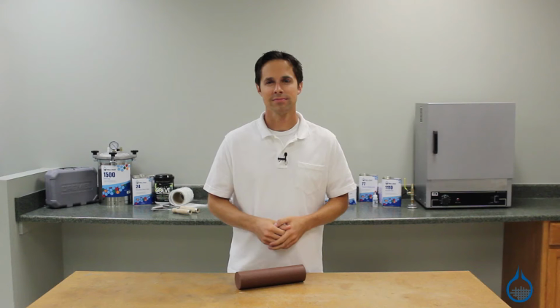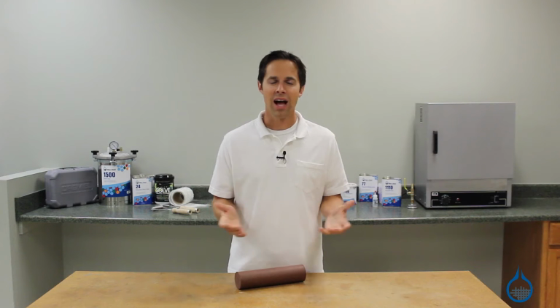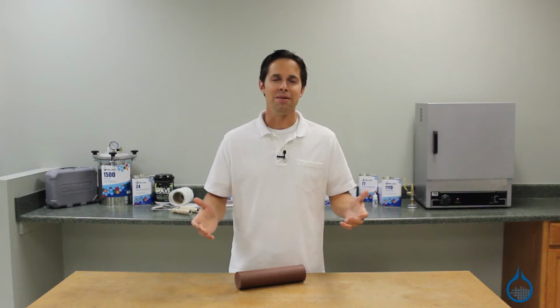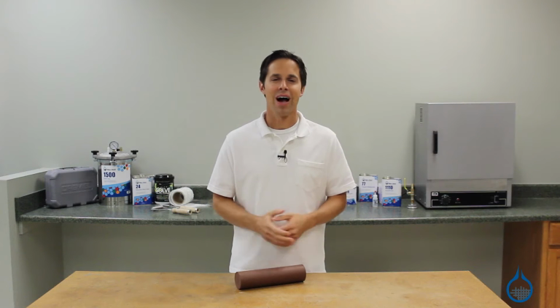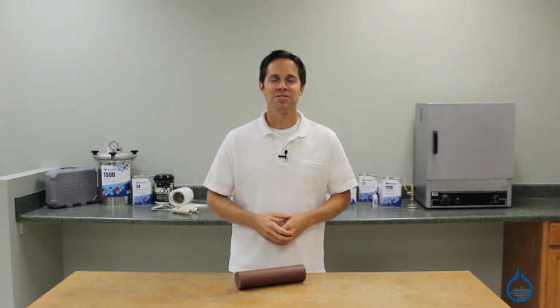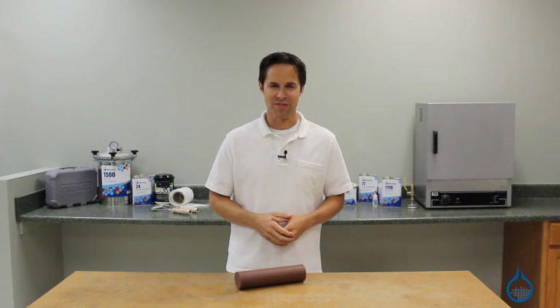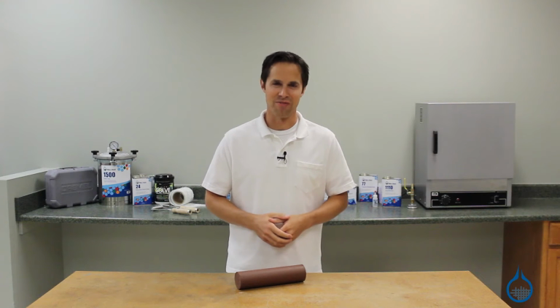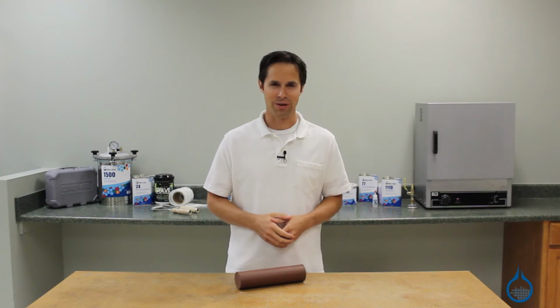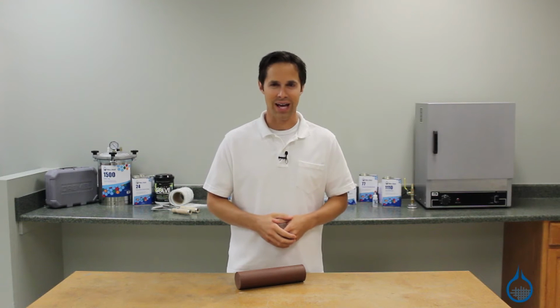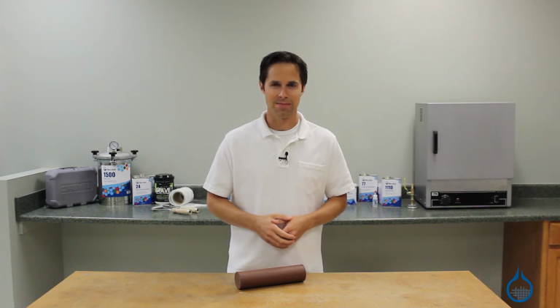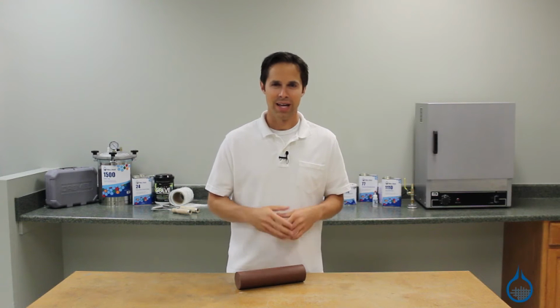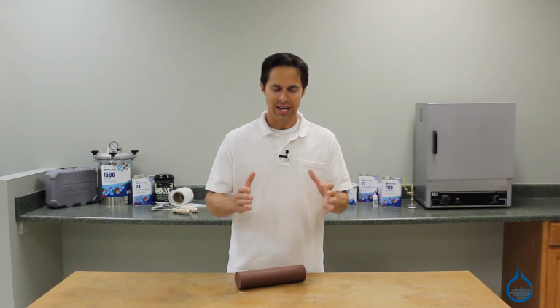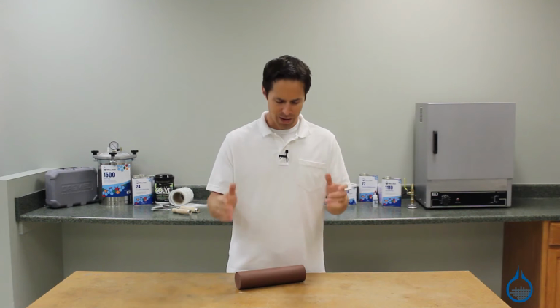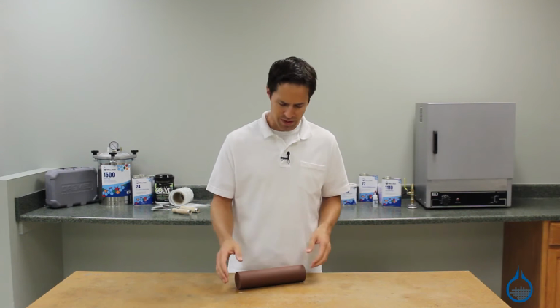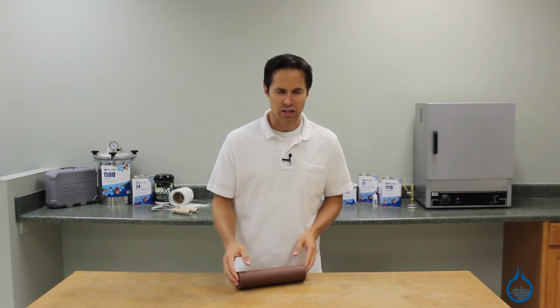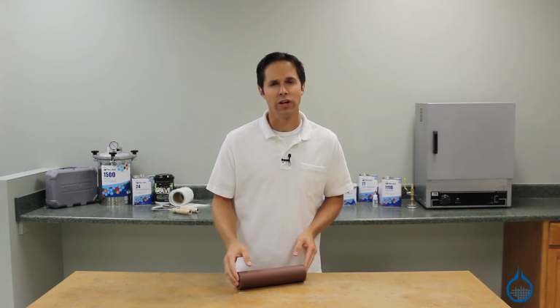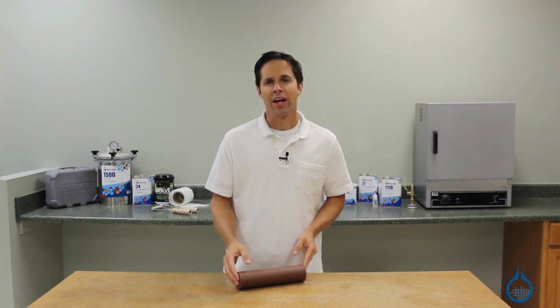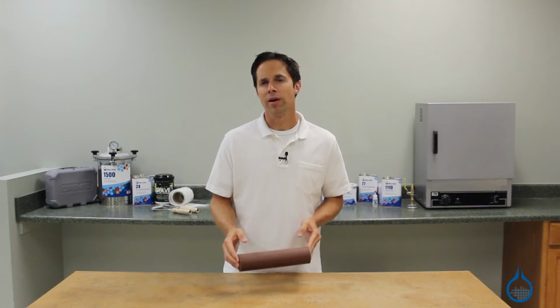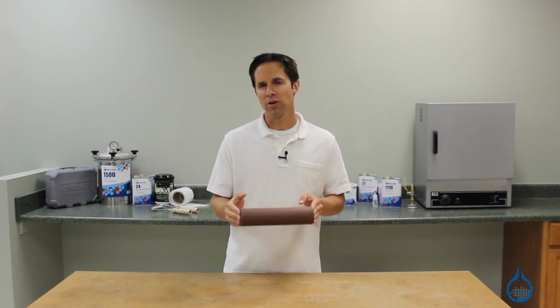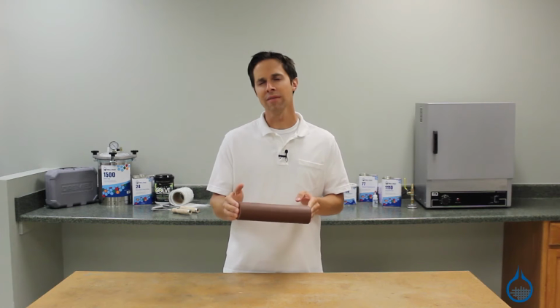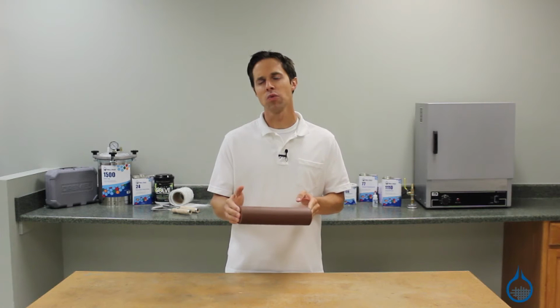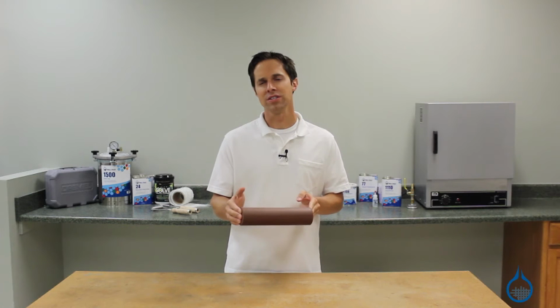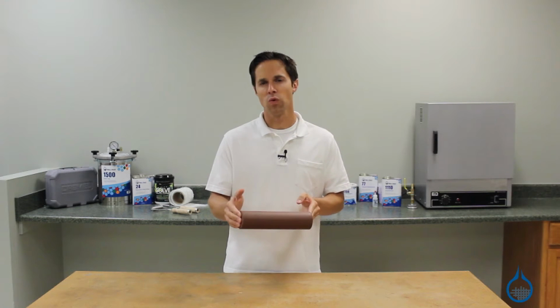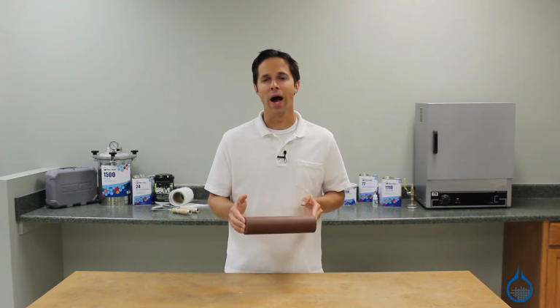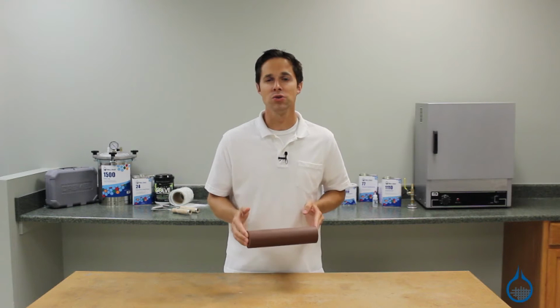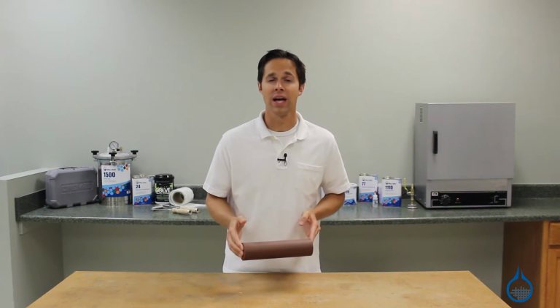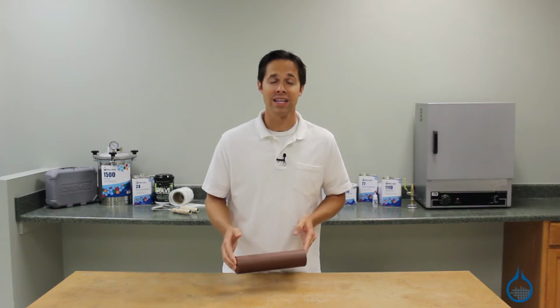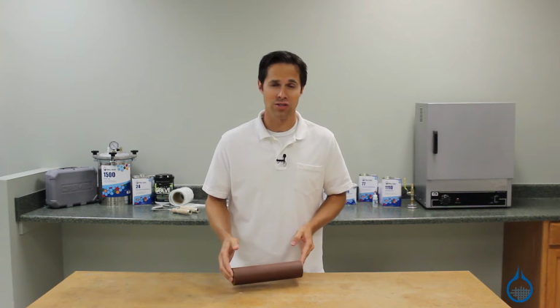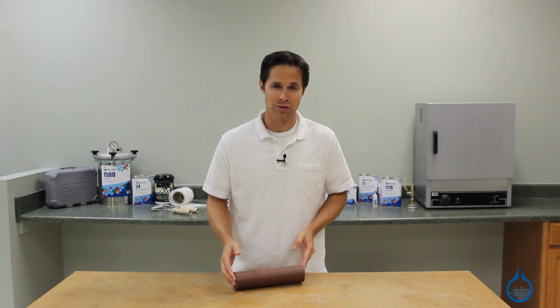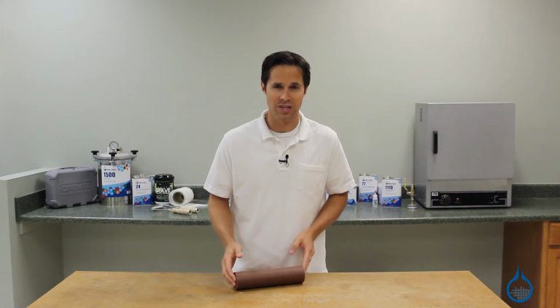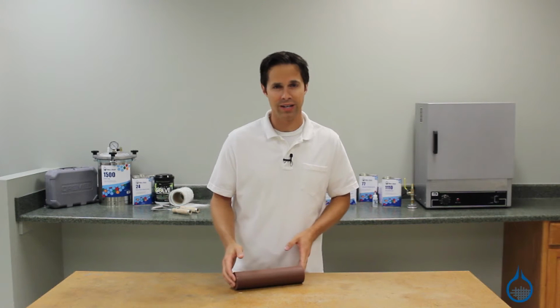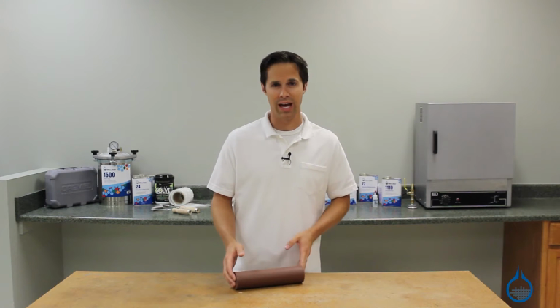Hi, I'm Steve from Fiberglass. Today we'll take a look at our number 1122 Y2 clay industrial design clay.